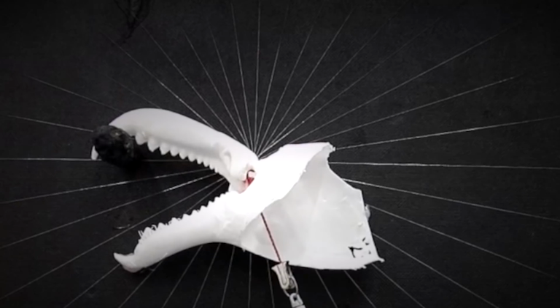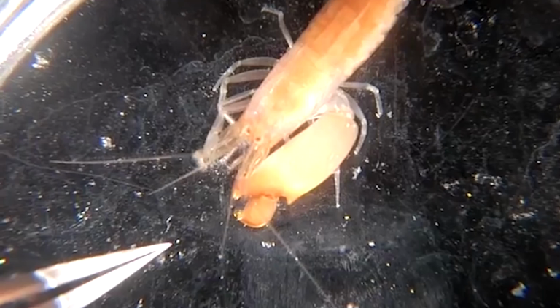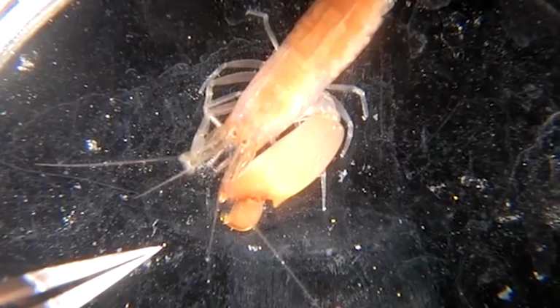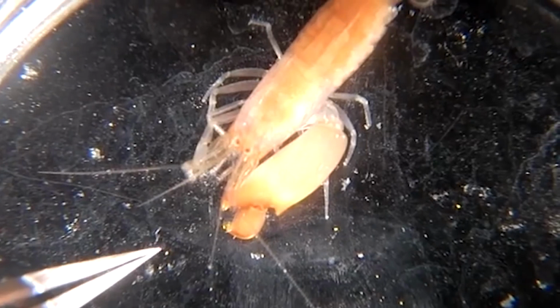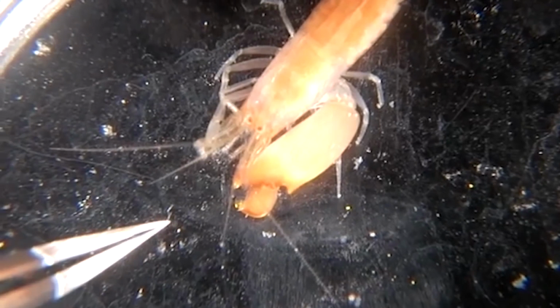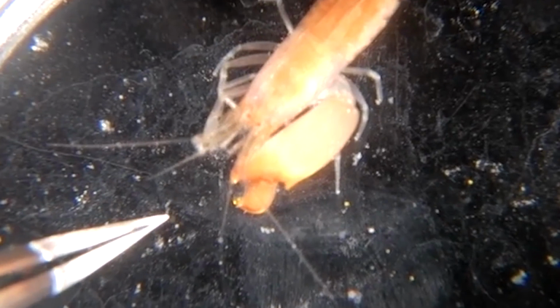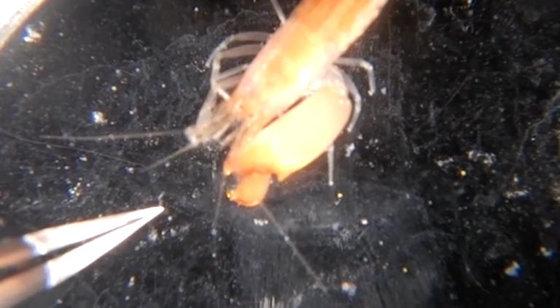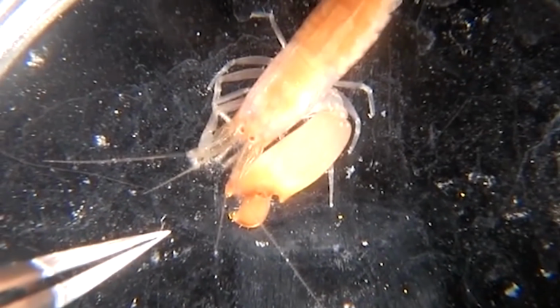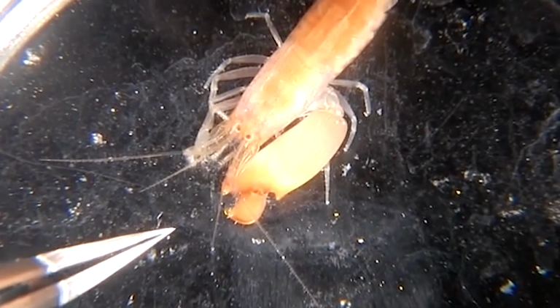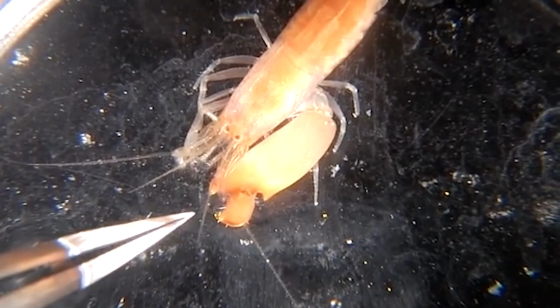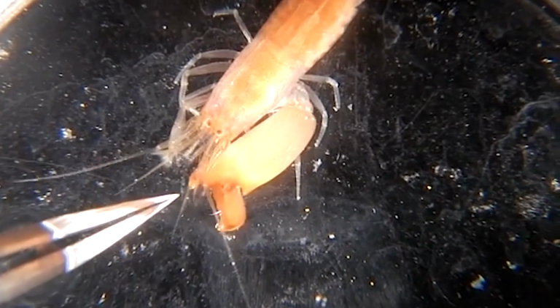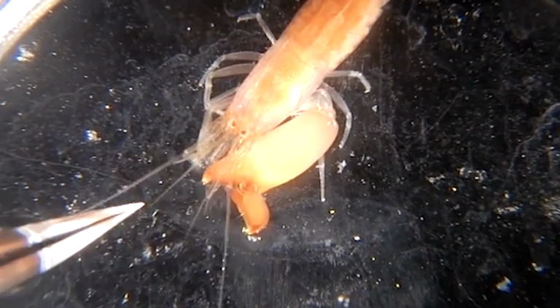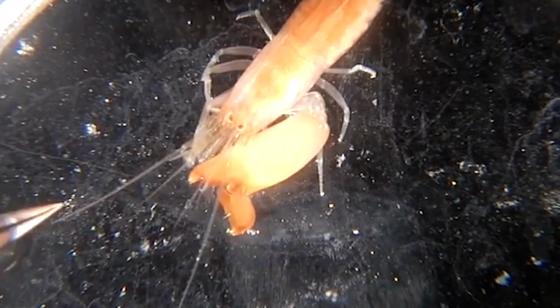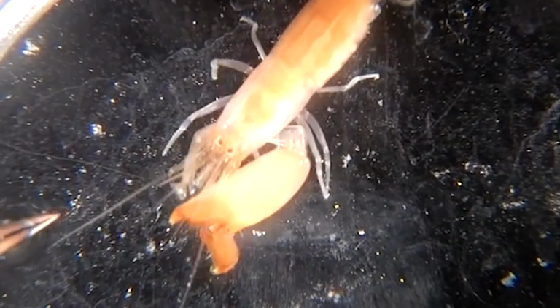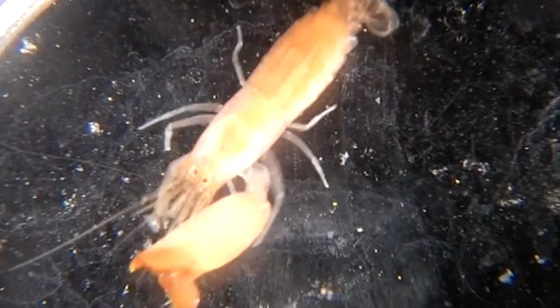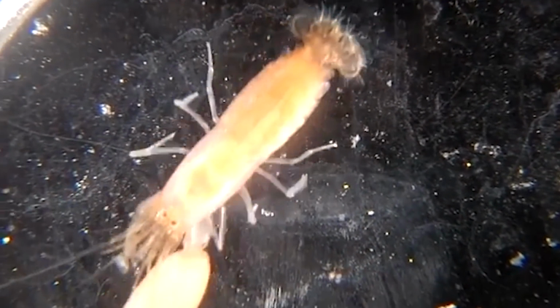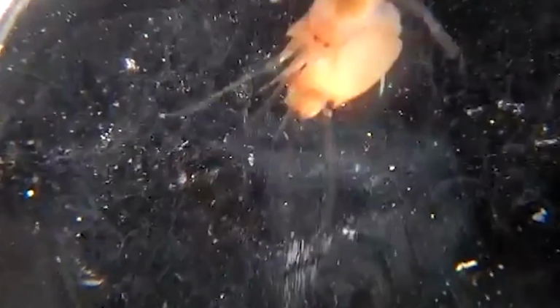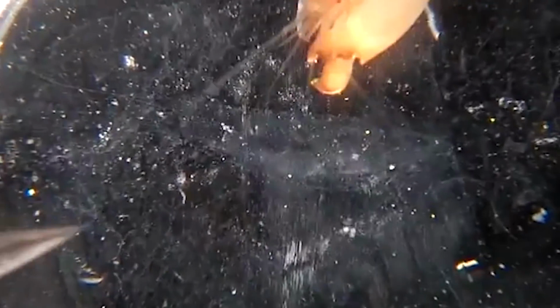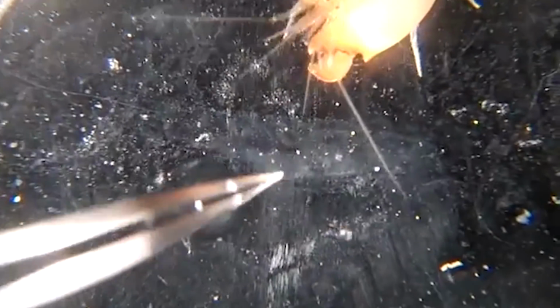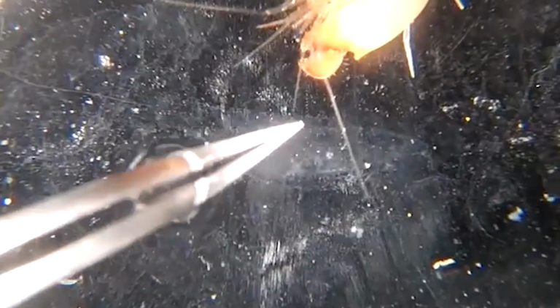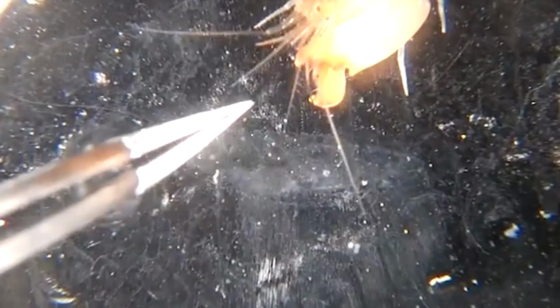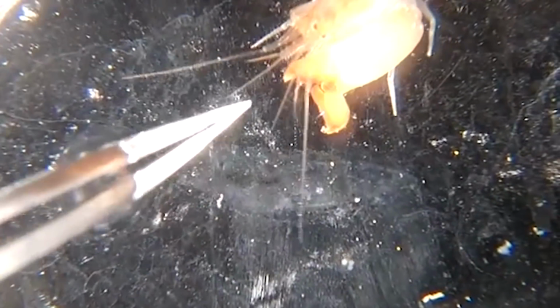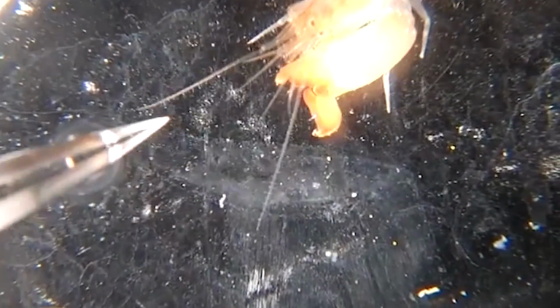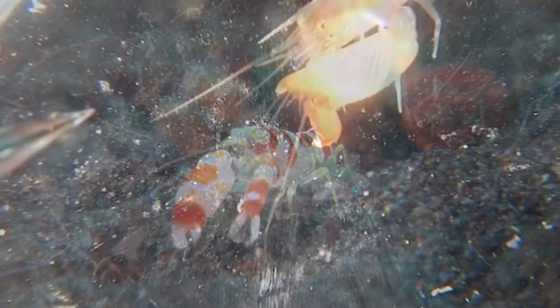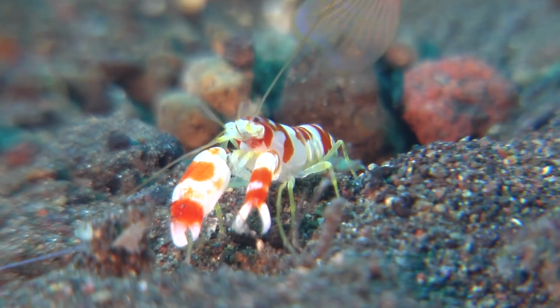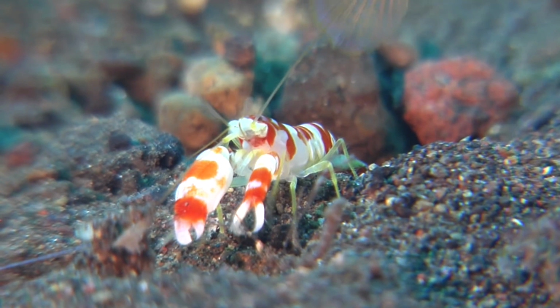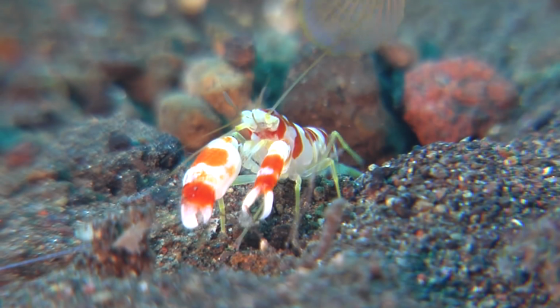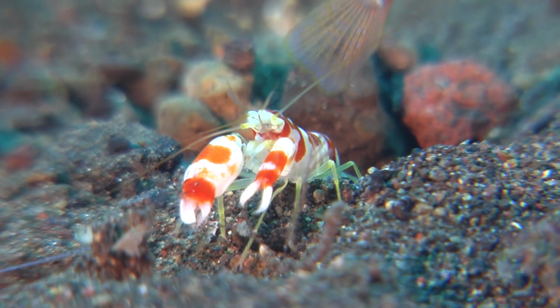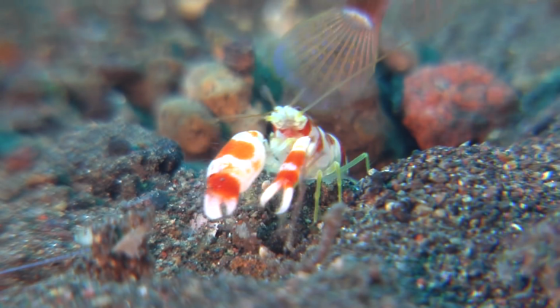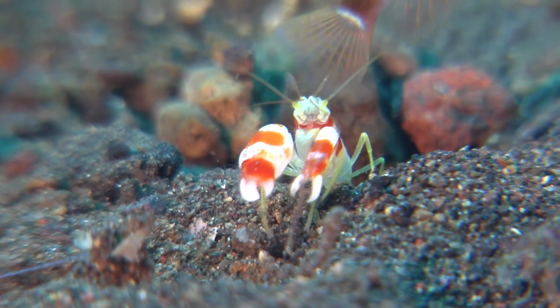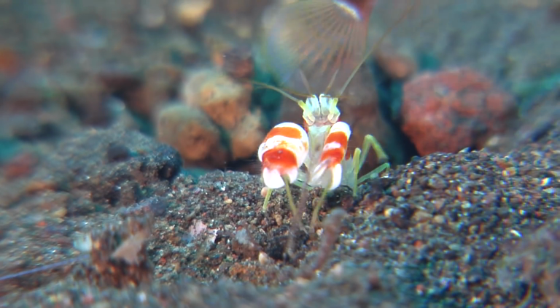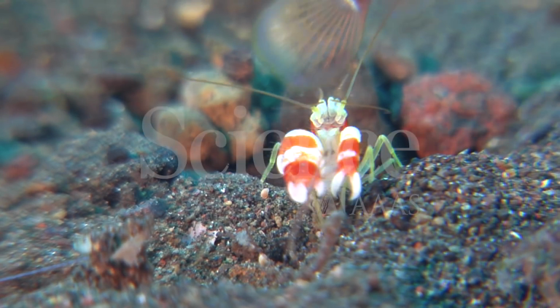So maybe now you'll think twice the next time you go toe-to-toe — or claw-to-claw — with a pint-sized pistol shrimp.